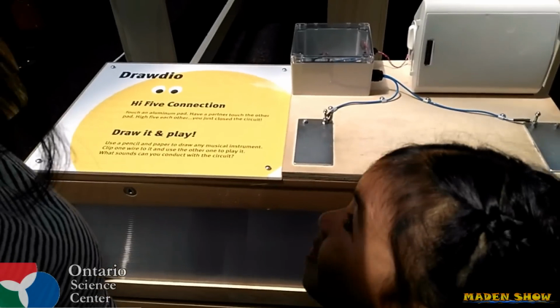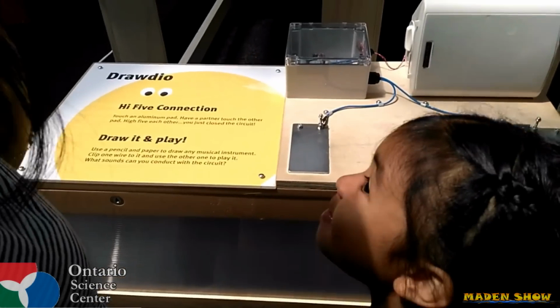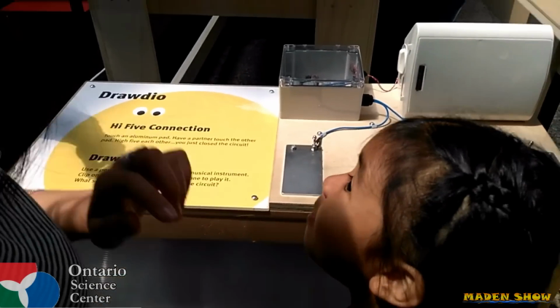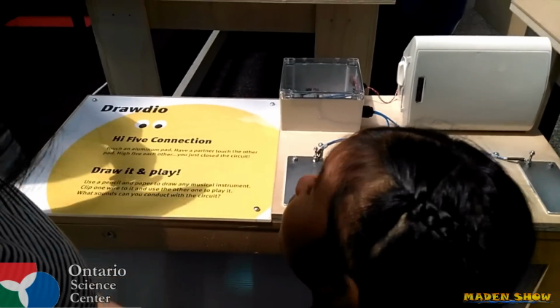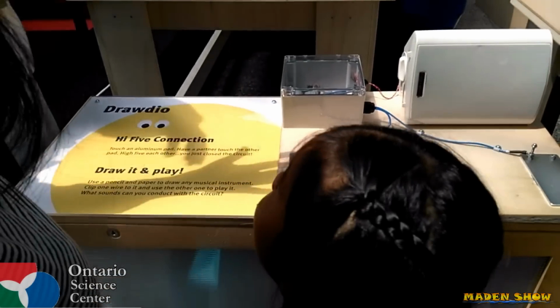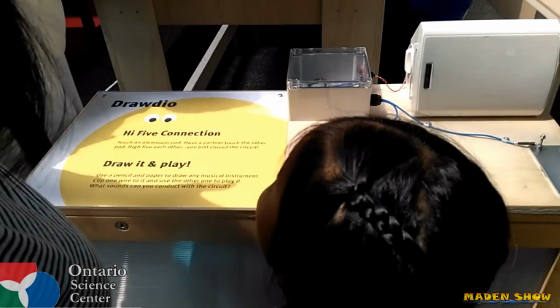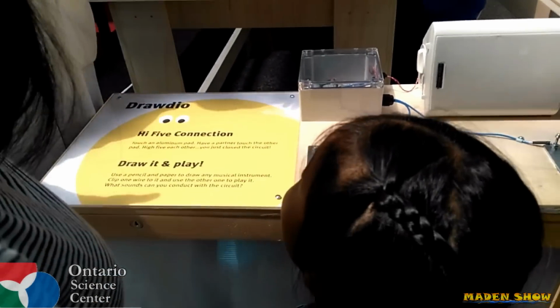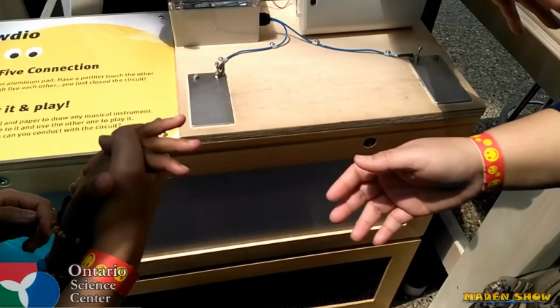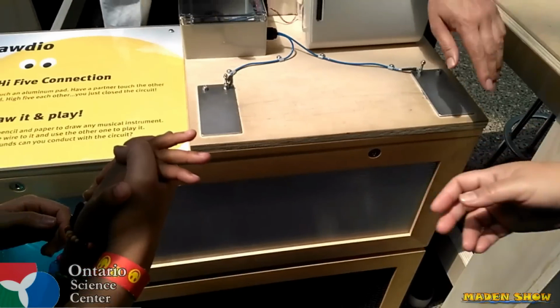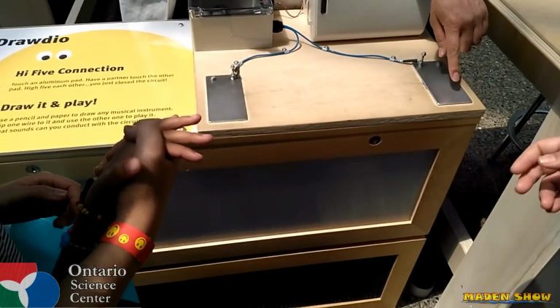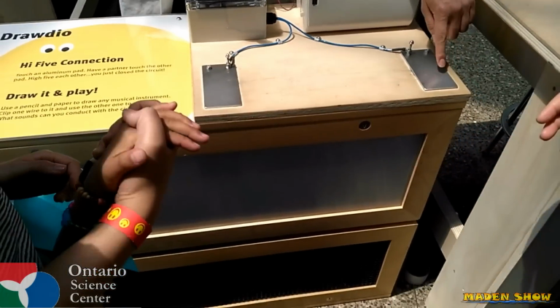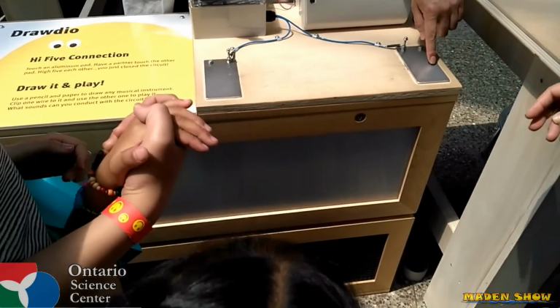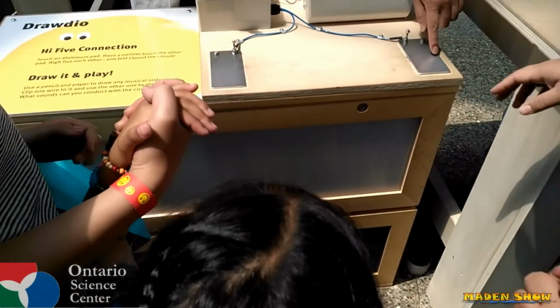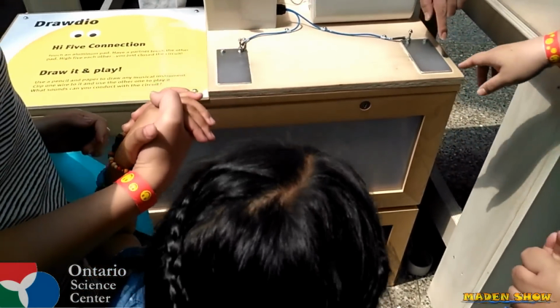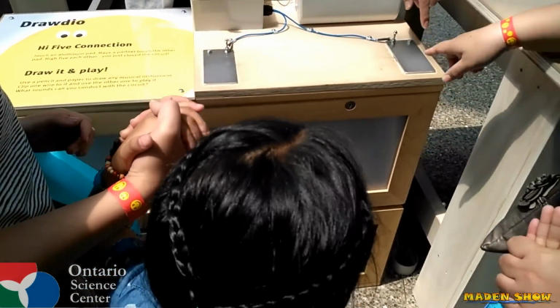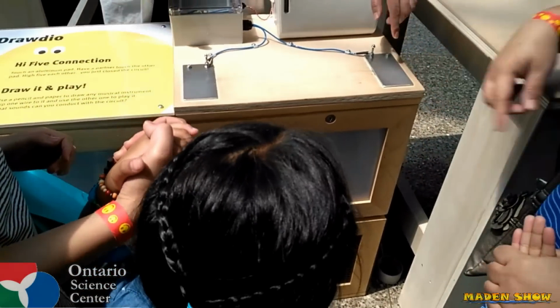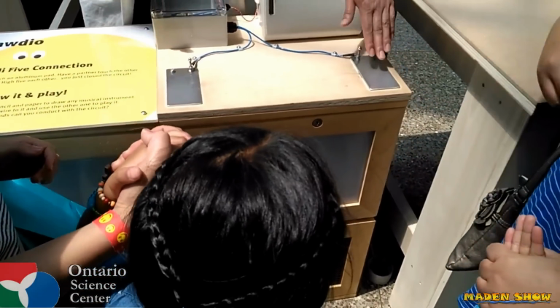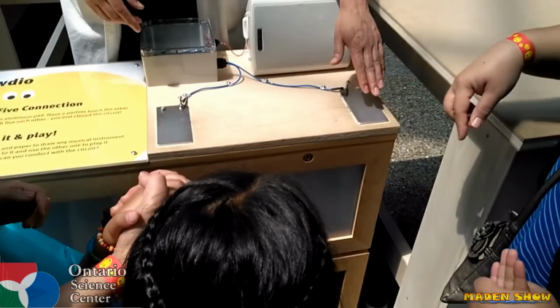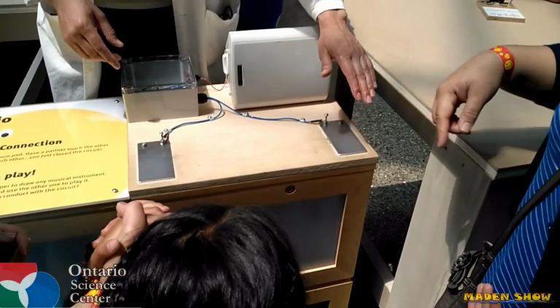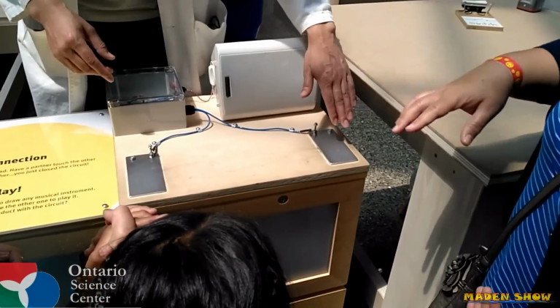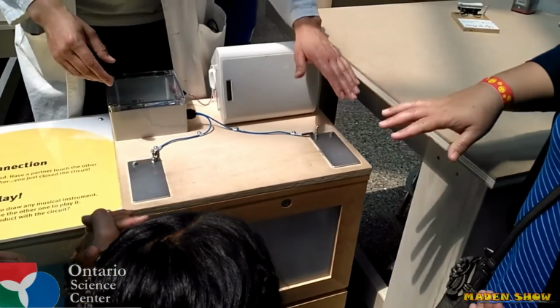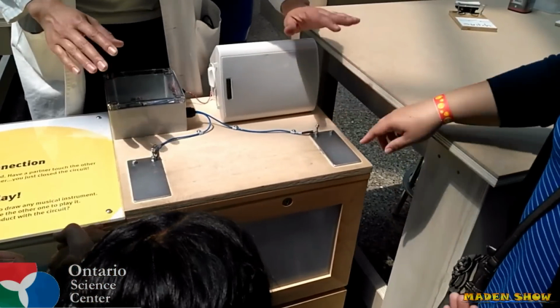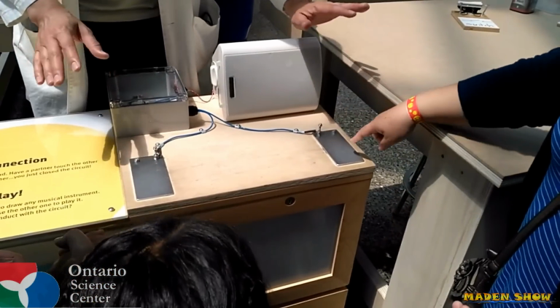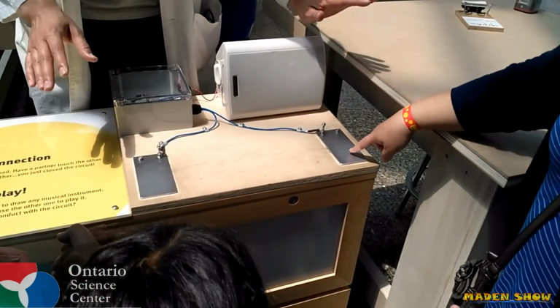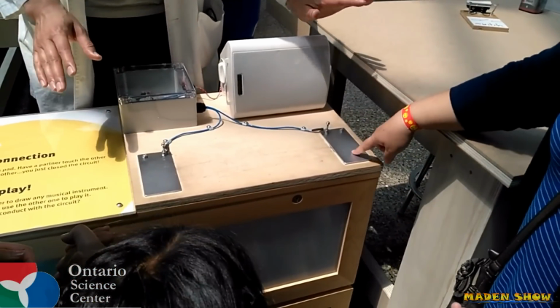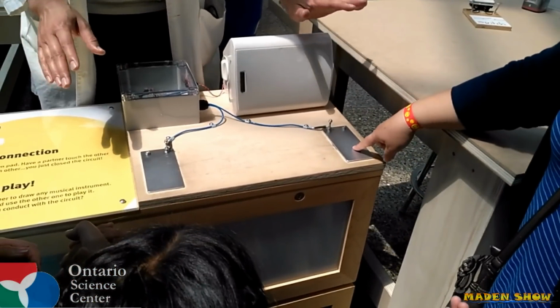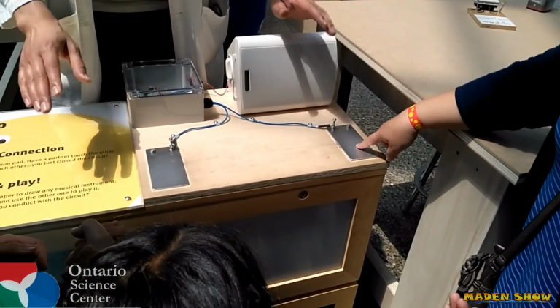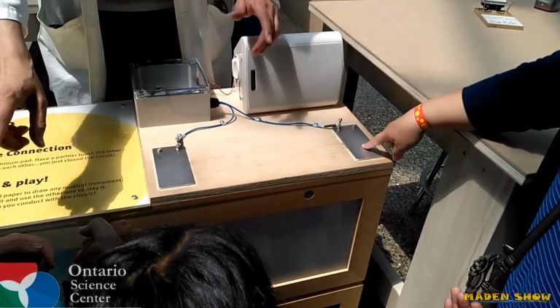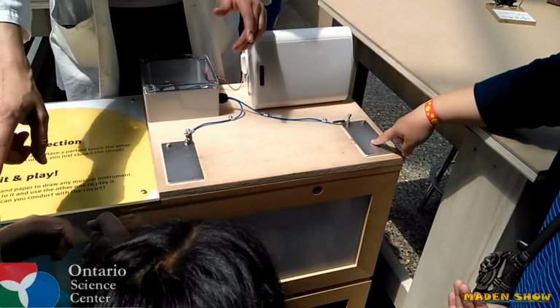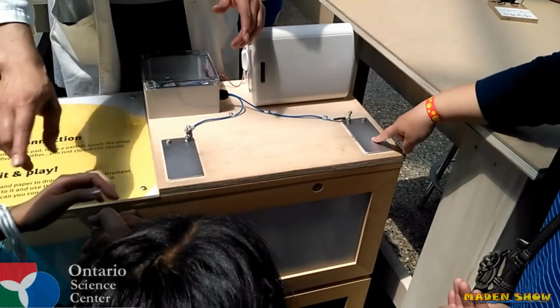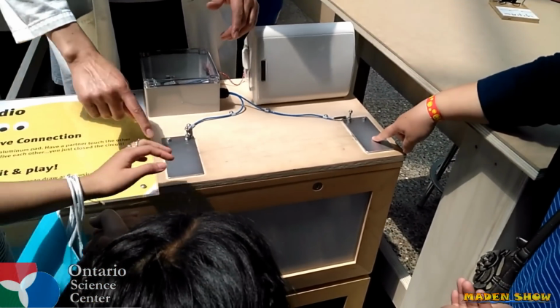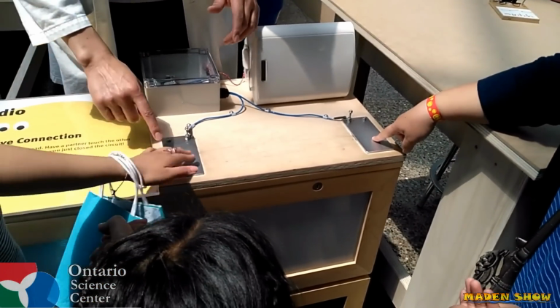Oh, you can try it. Put your hands like this. Oh, there's no... No, it's like... I'm going to put your hands.